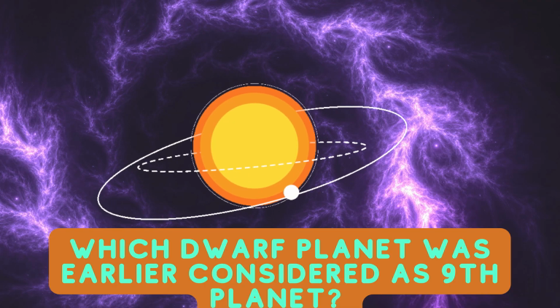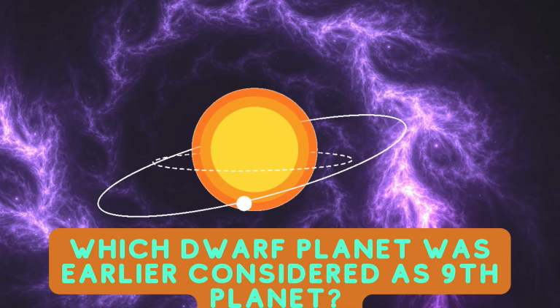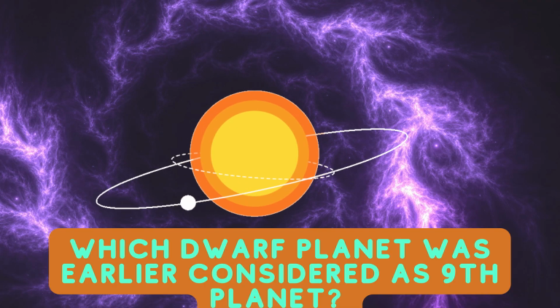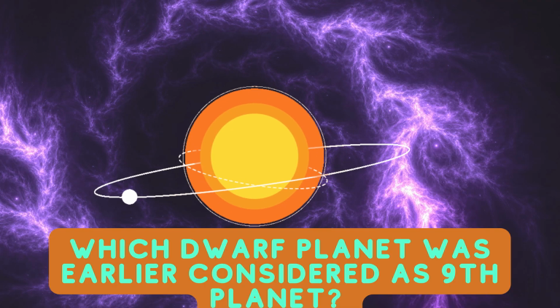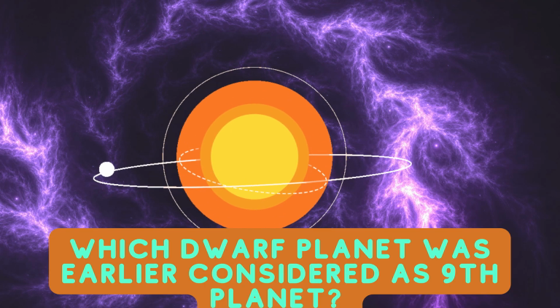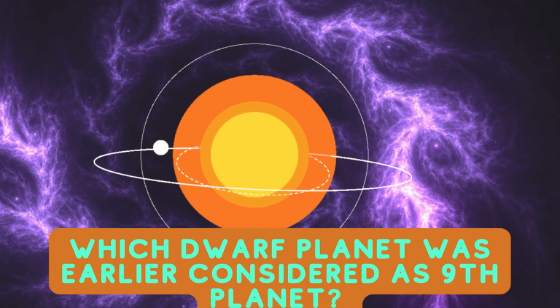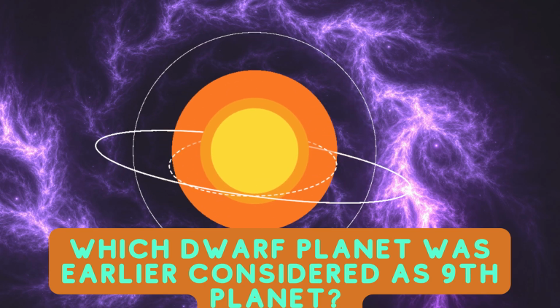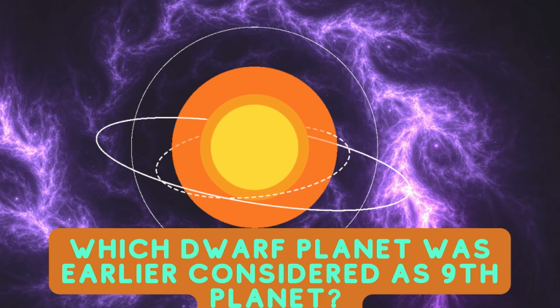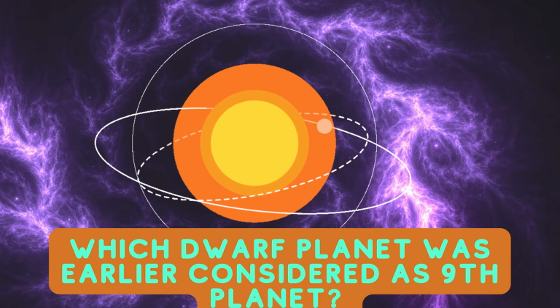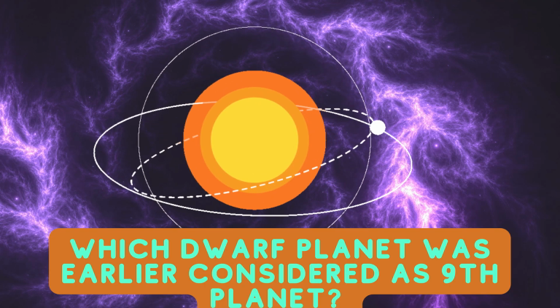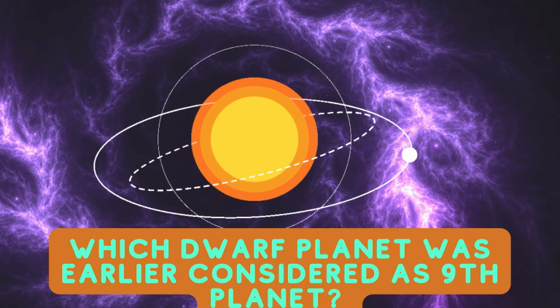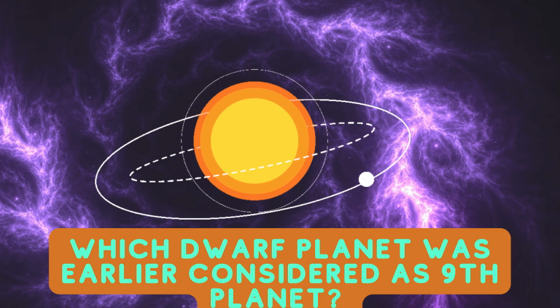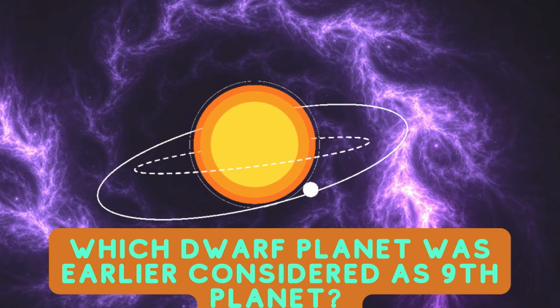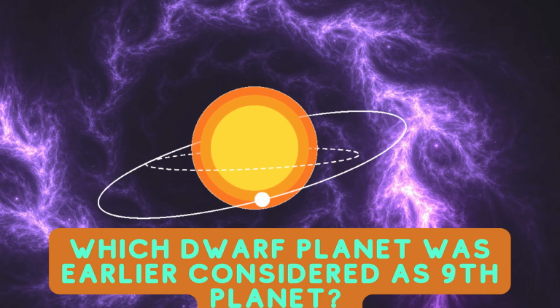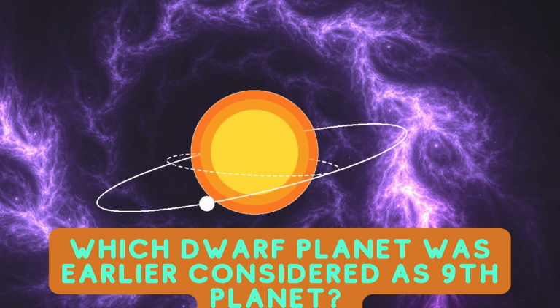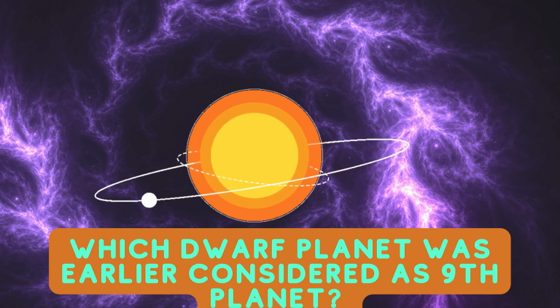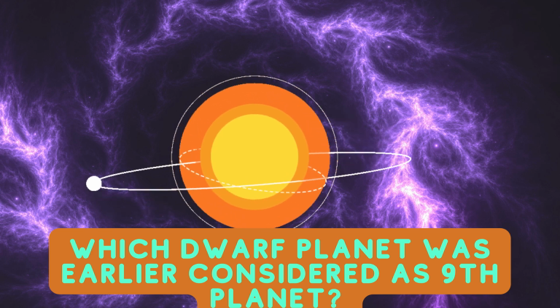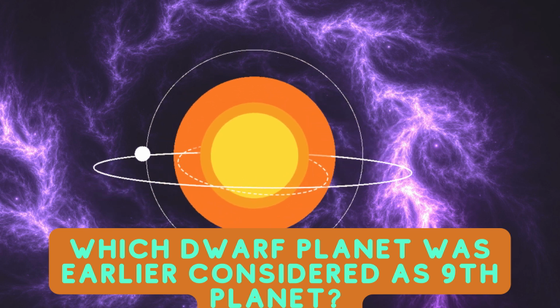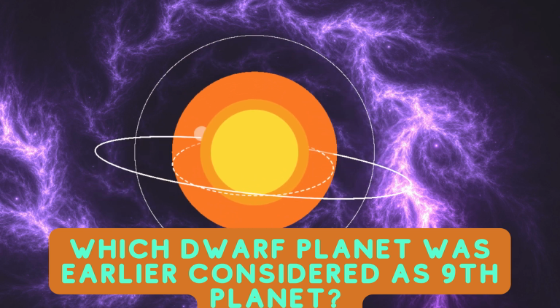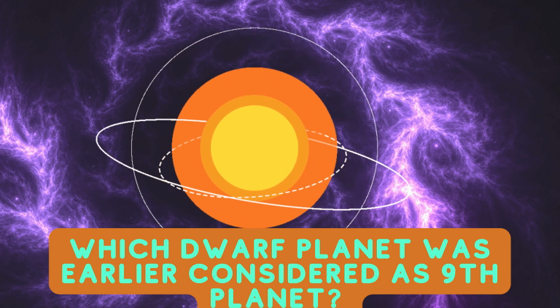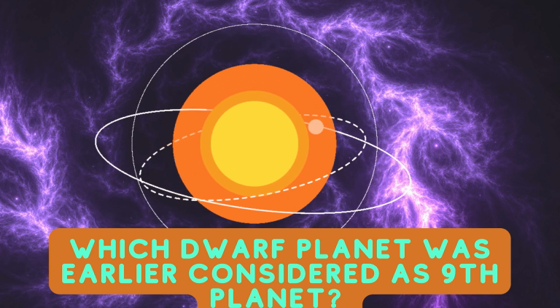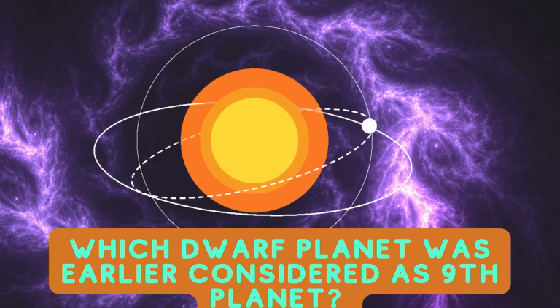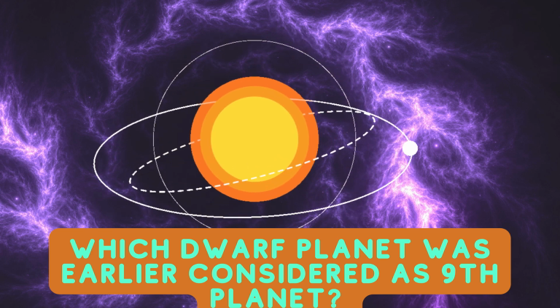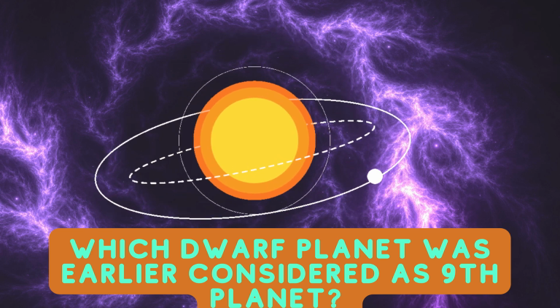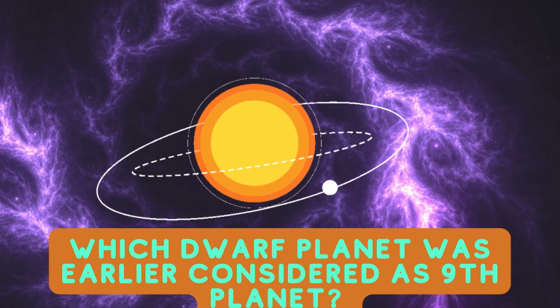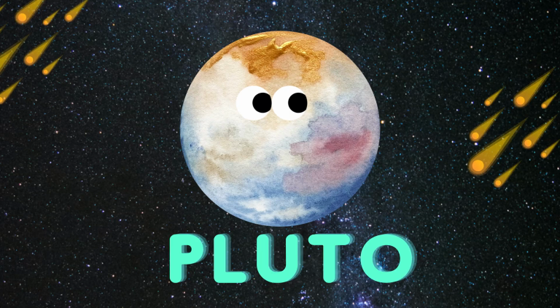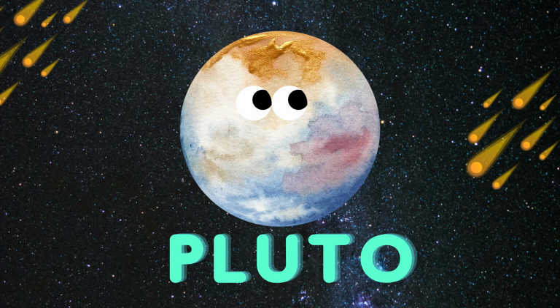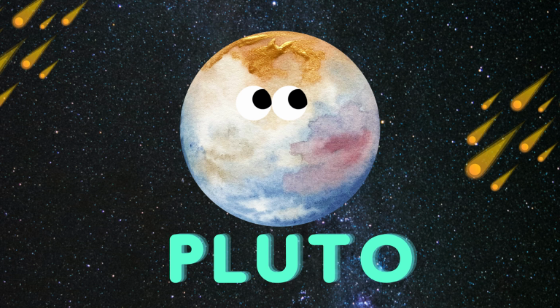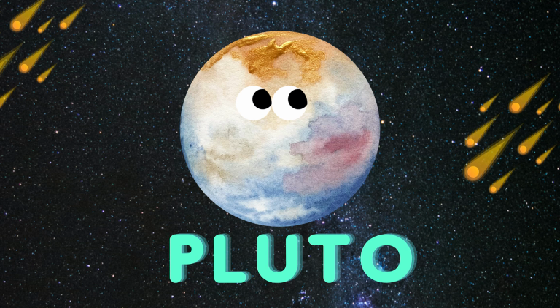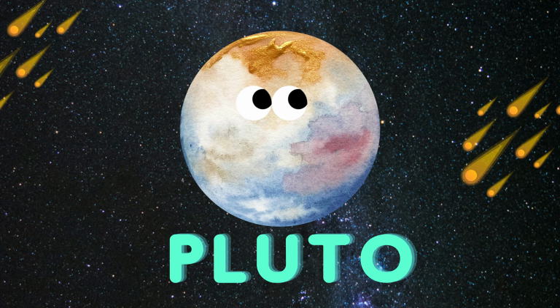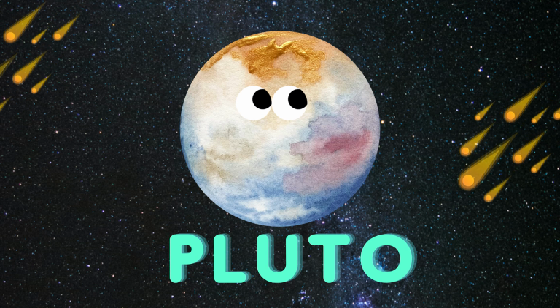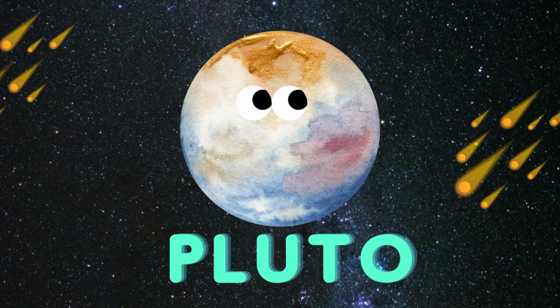Which dwarf planet was earlier considered as the ninth planet? Pluto.